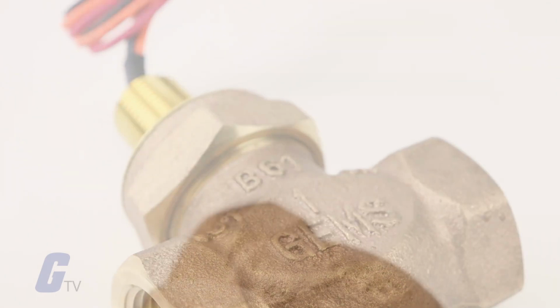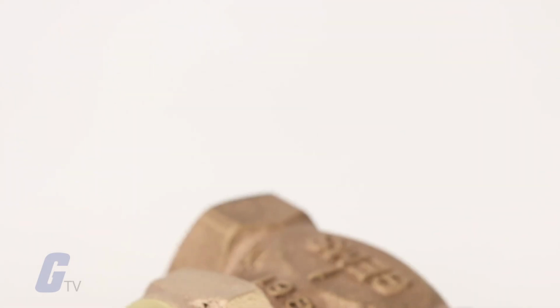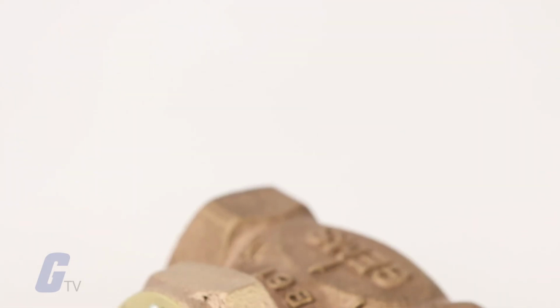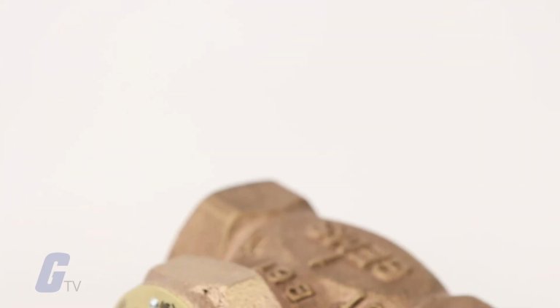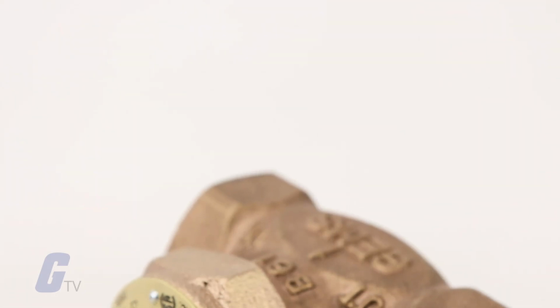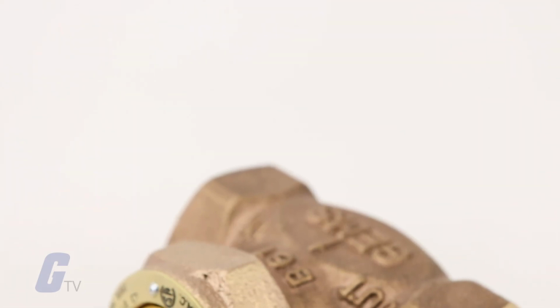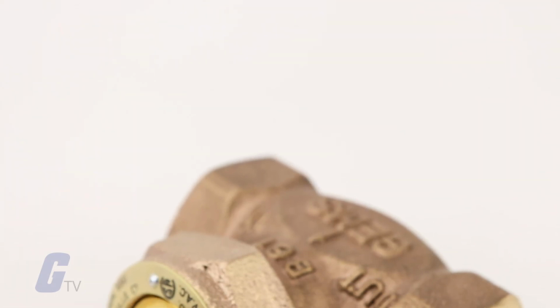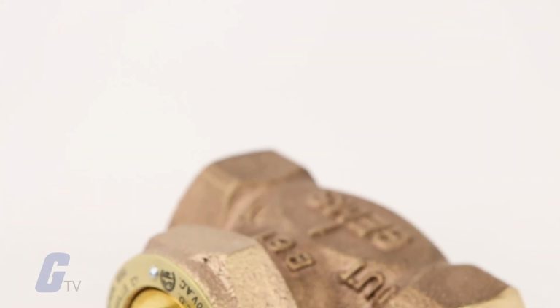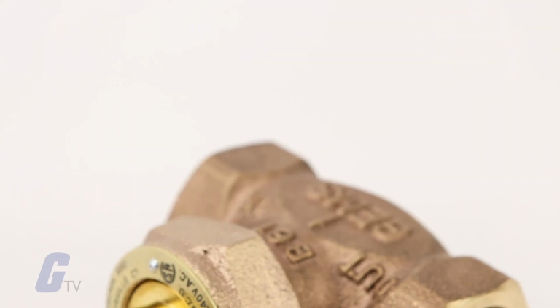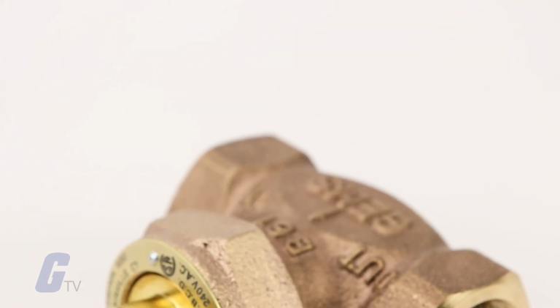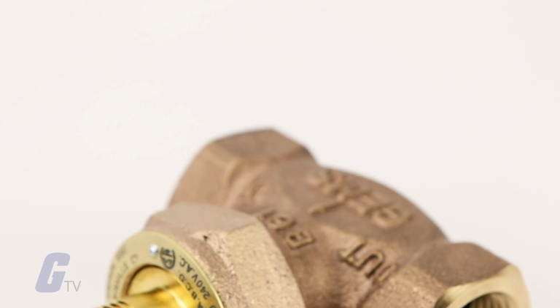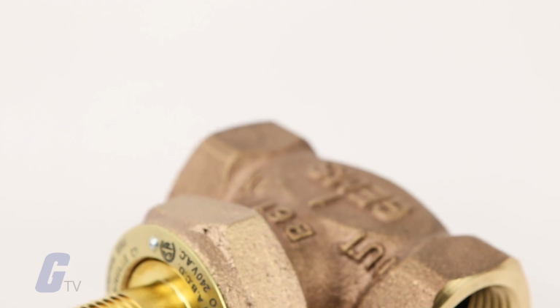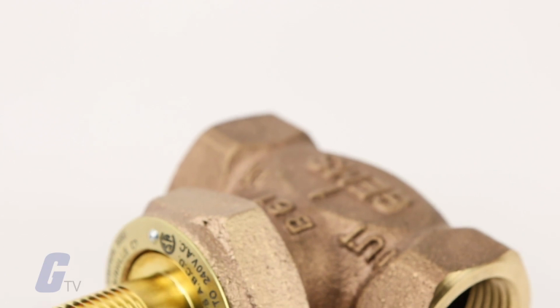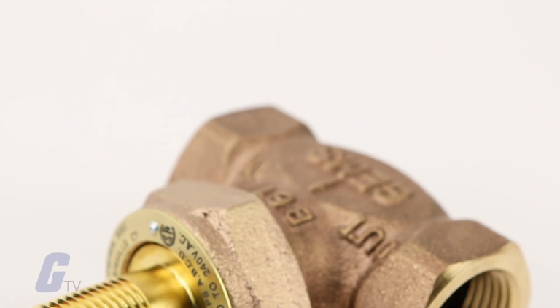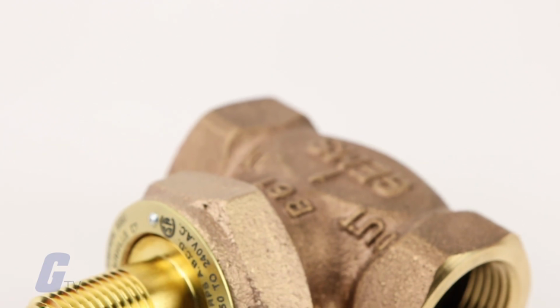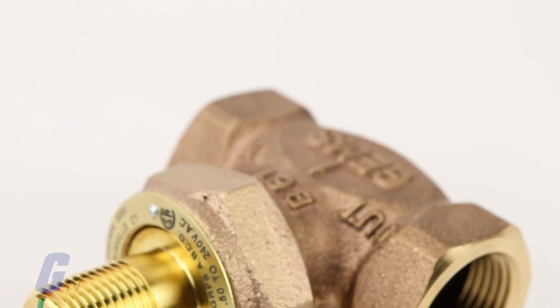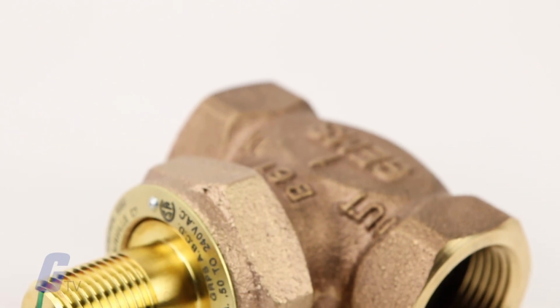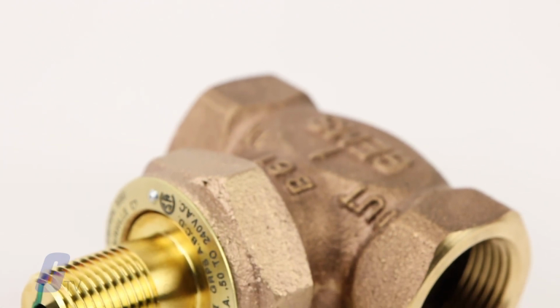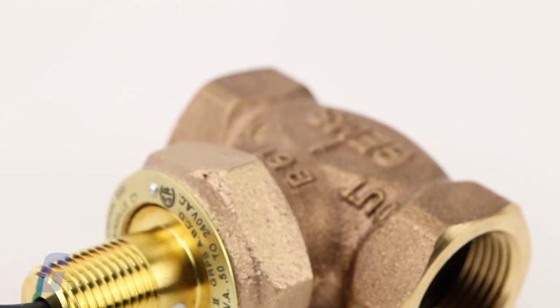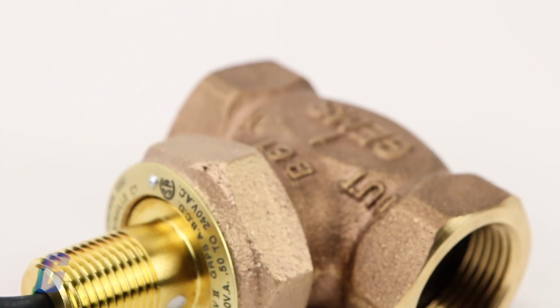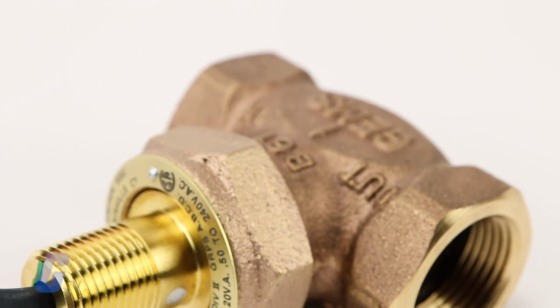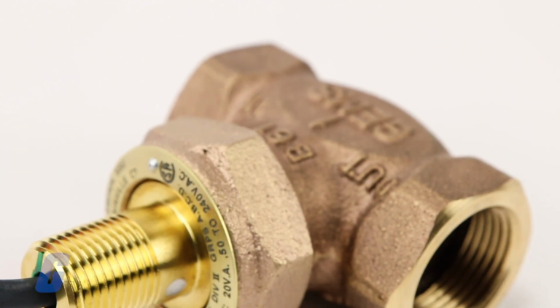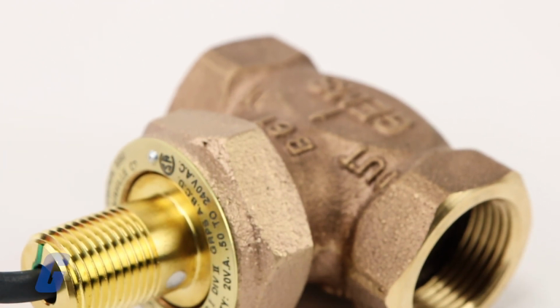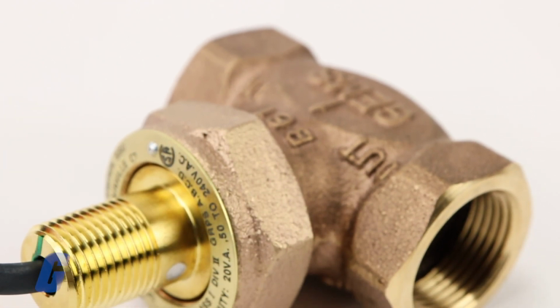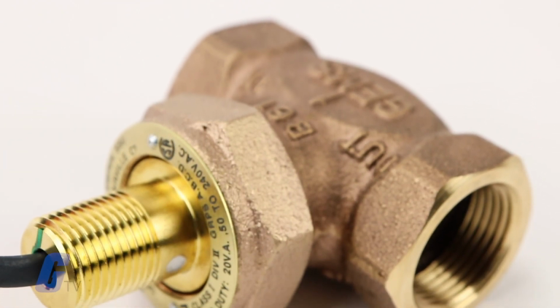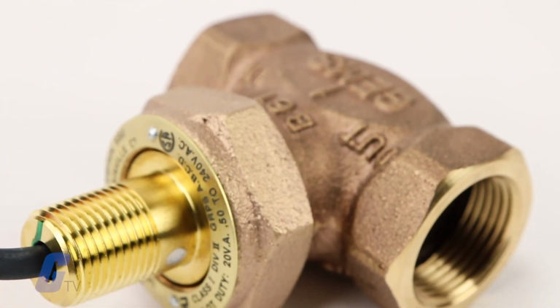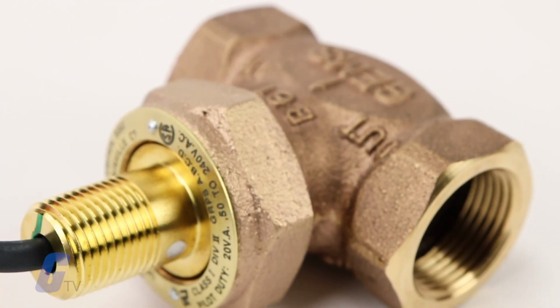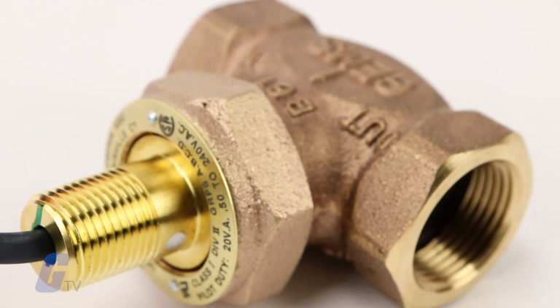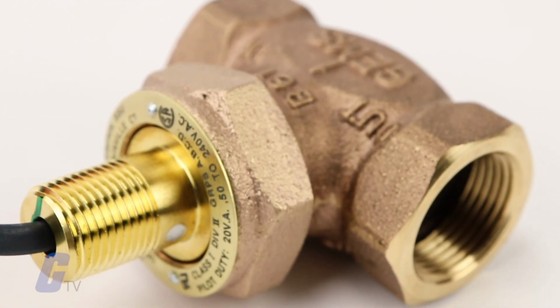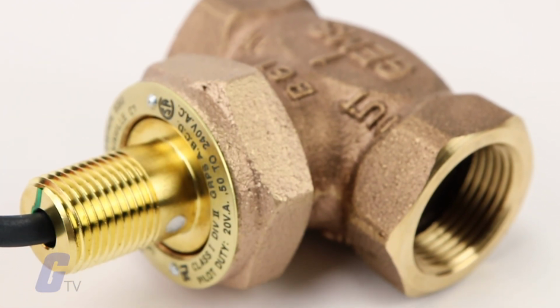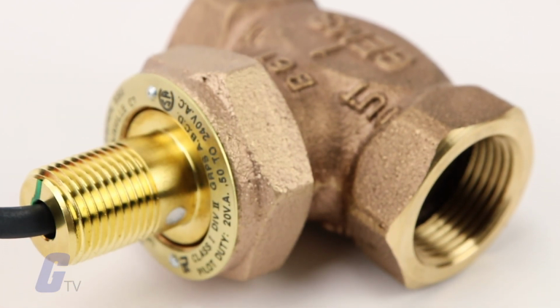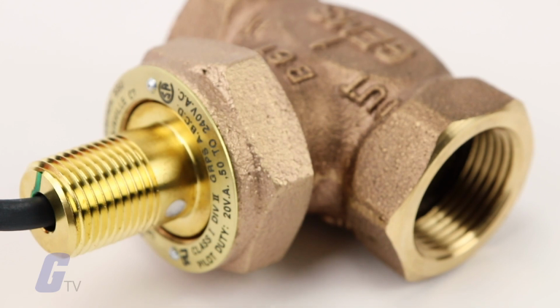These switches are ideal for detection of improper flow rates and high-volume lubrication, cooling, or process systems.